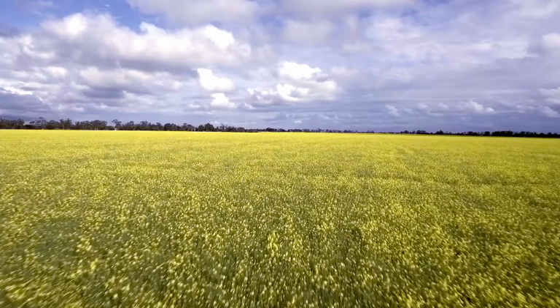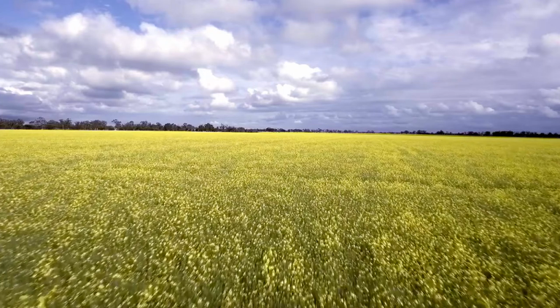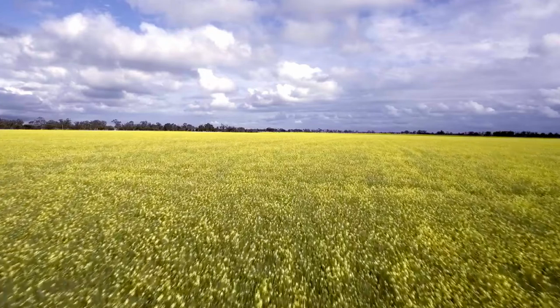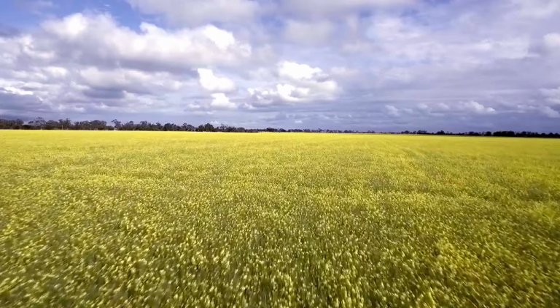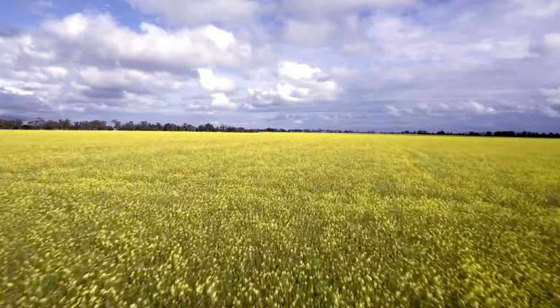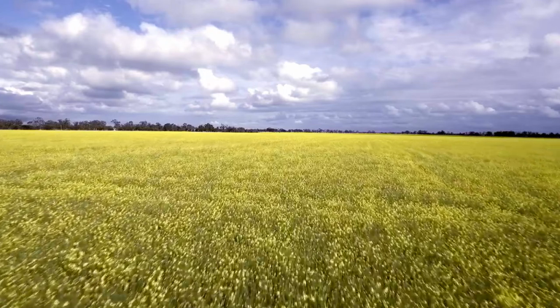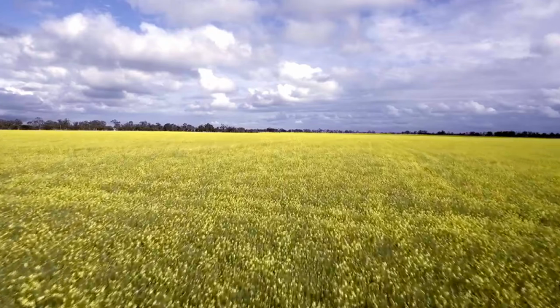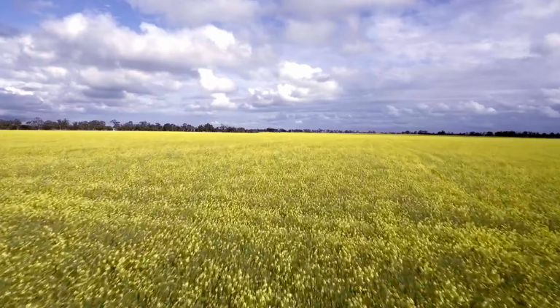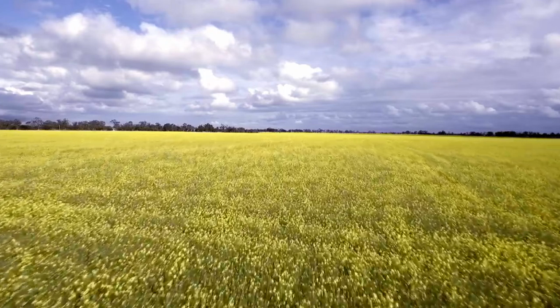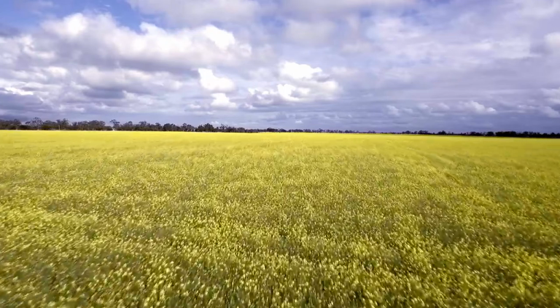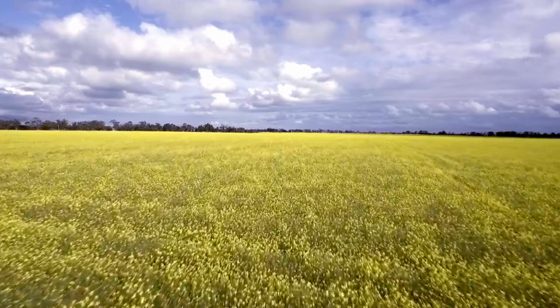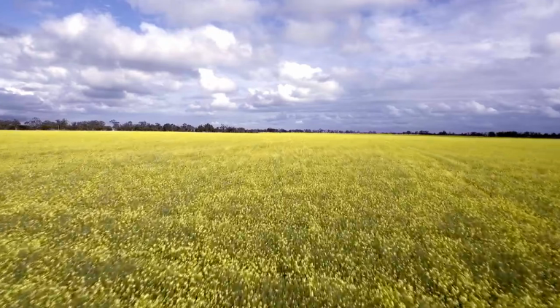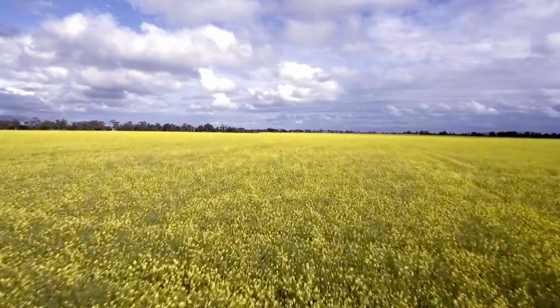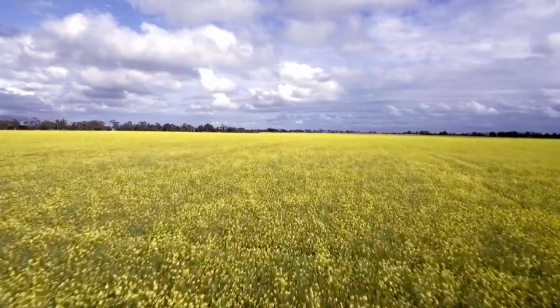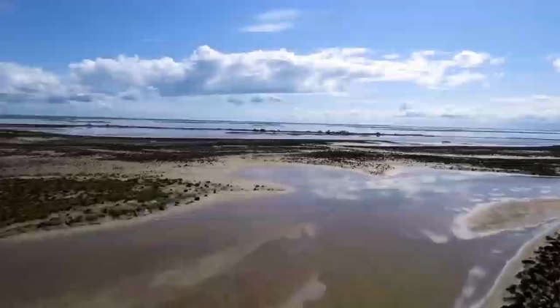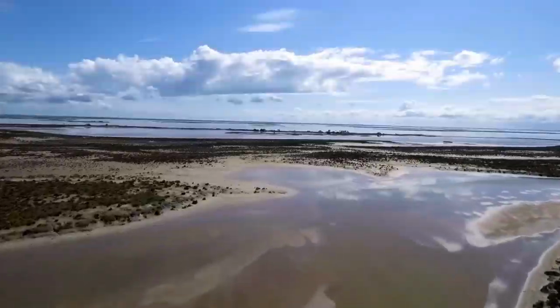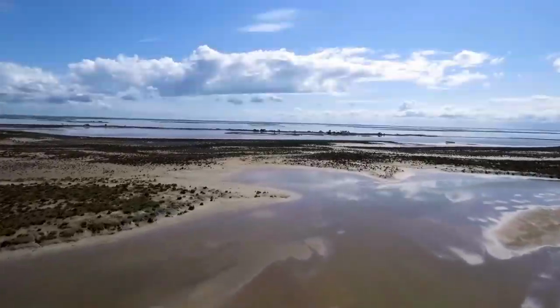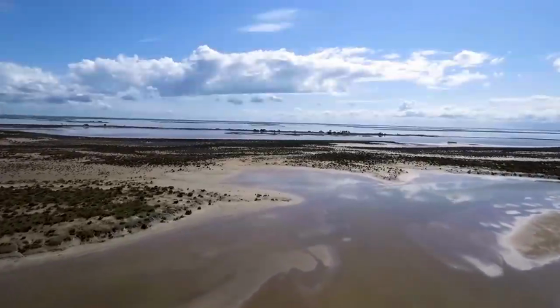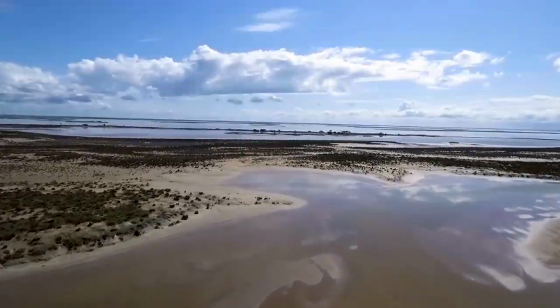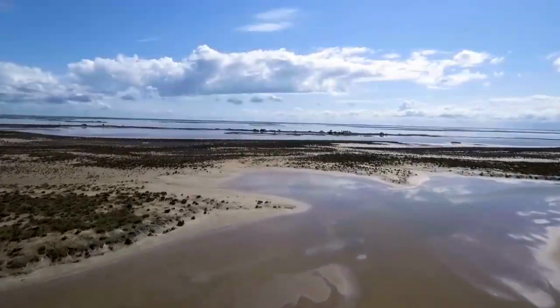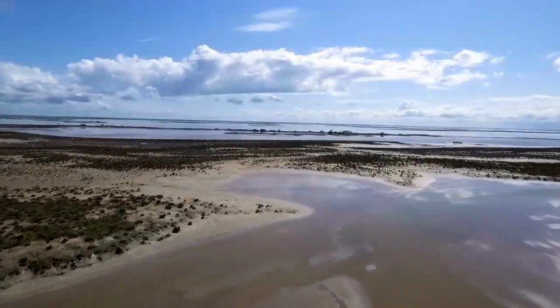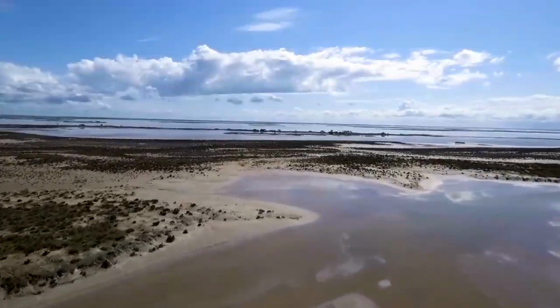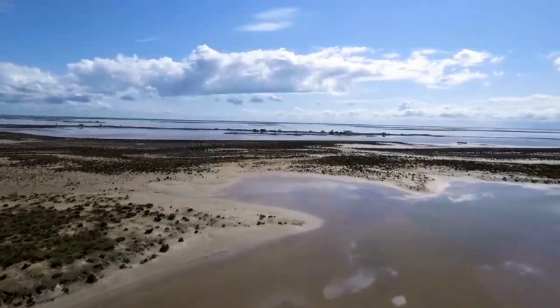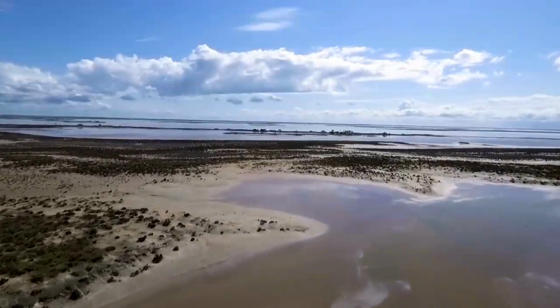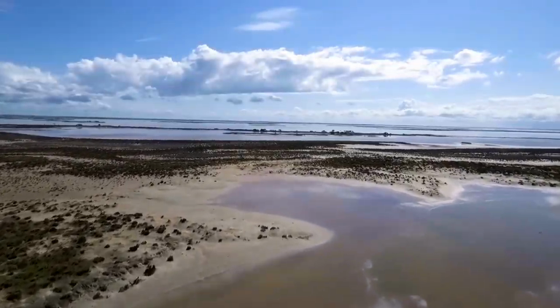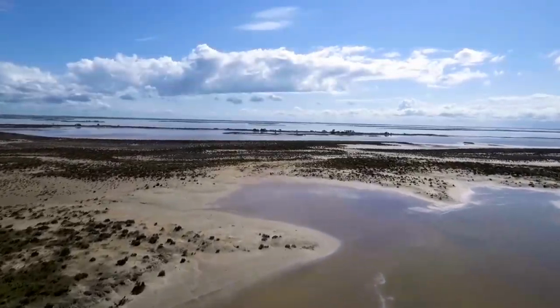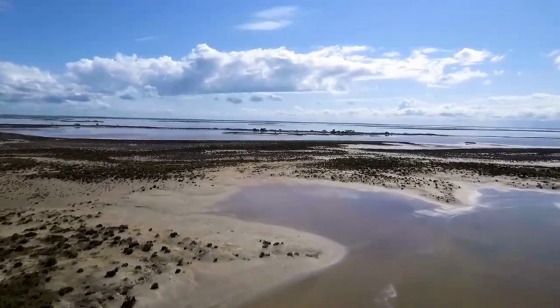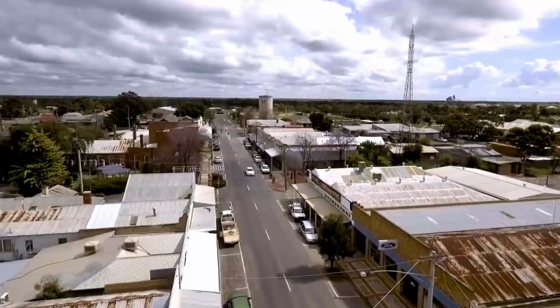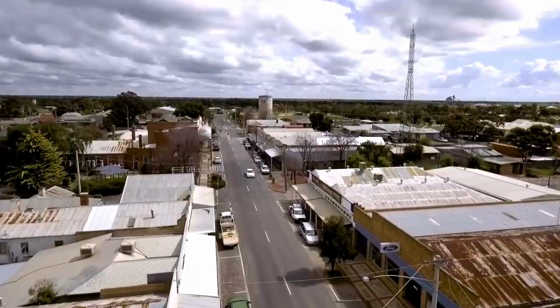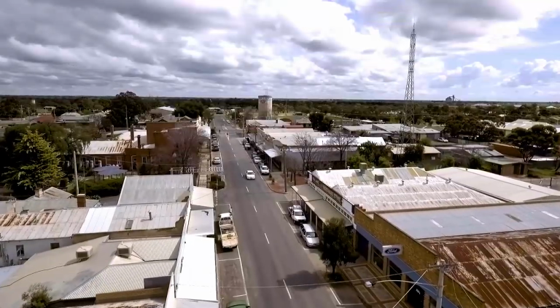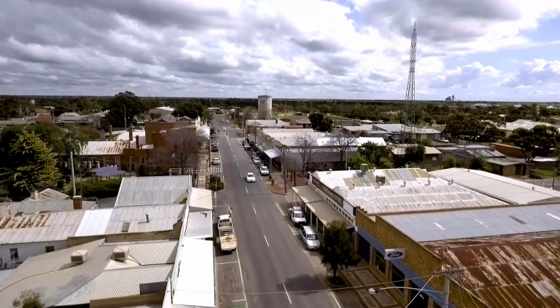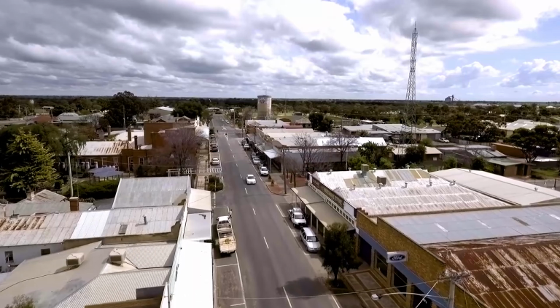We went out to Sea Lake for a shoot recently during canola season. There's the lake from which the town gets its name.